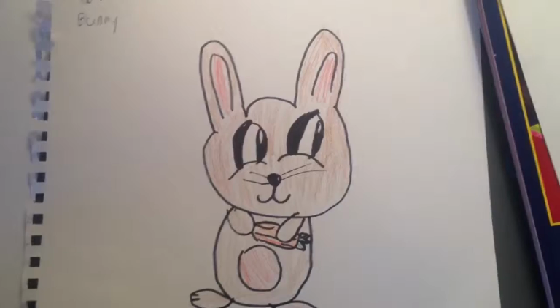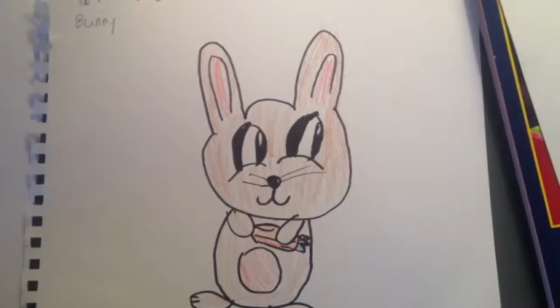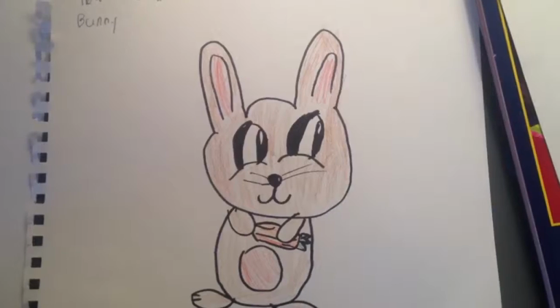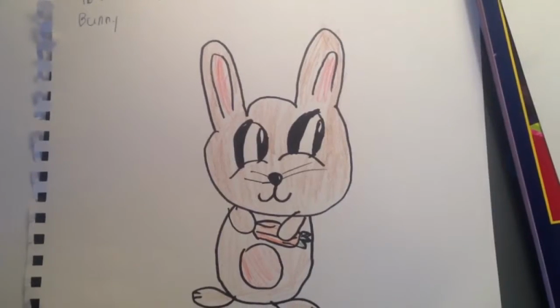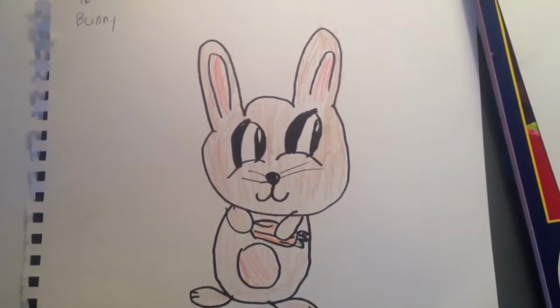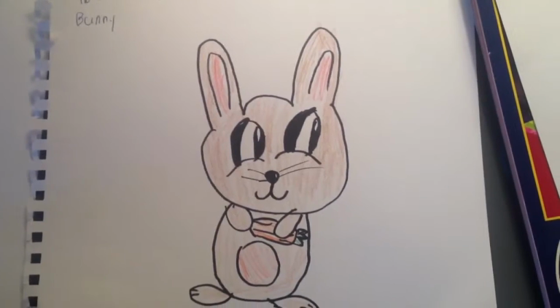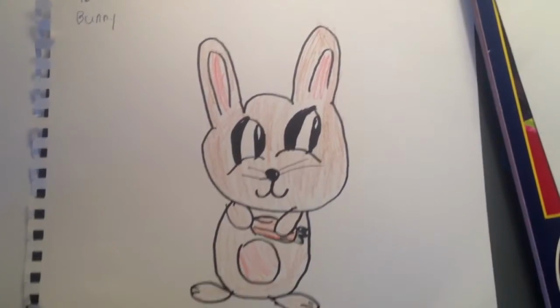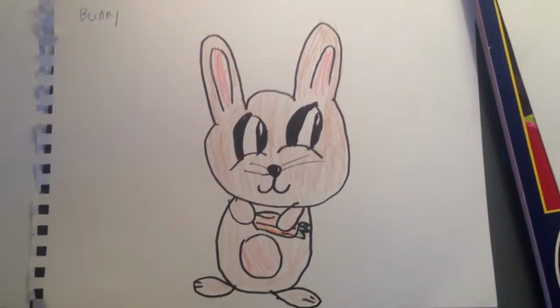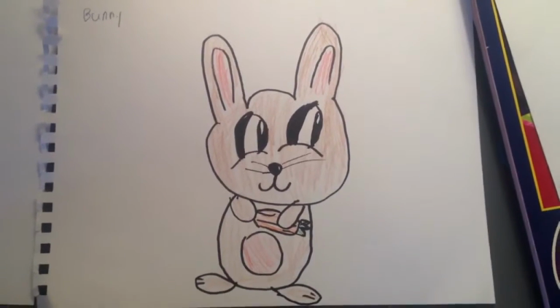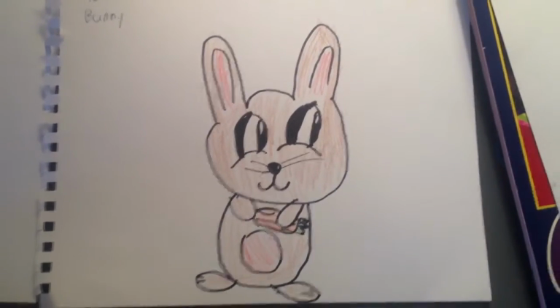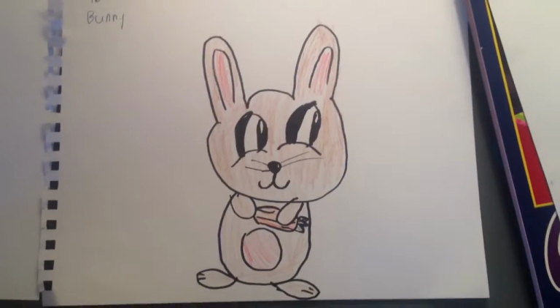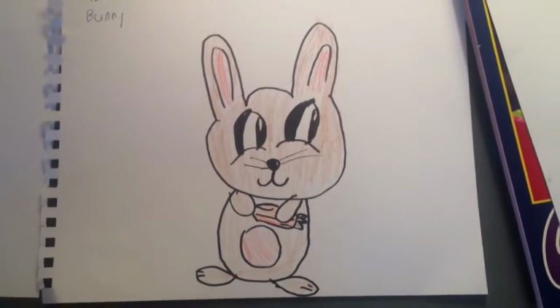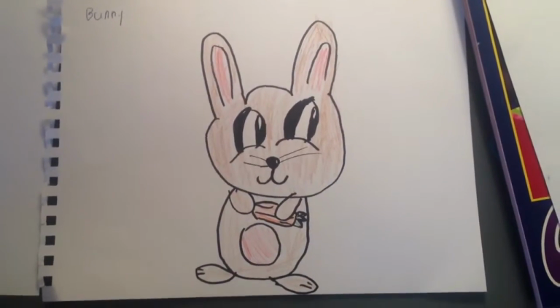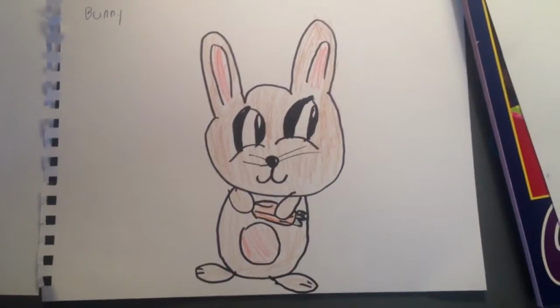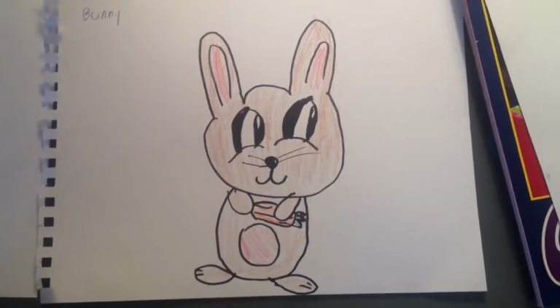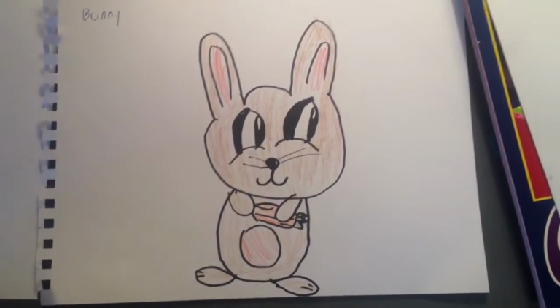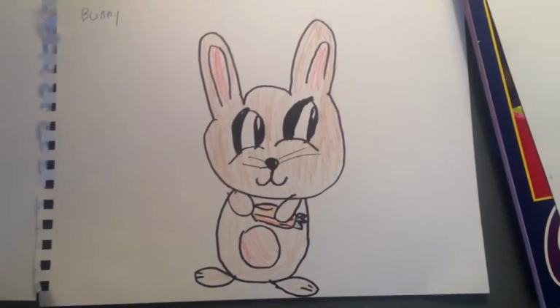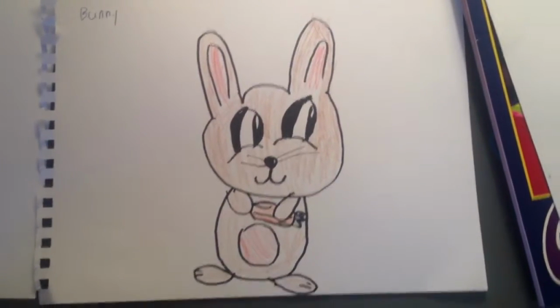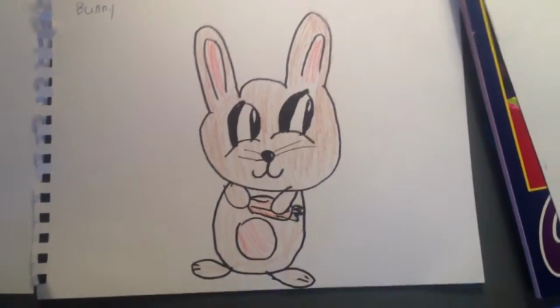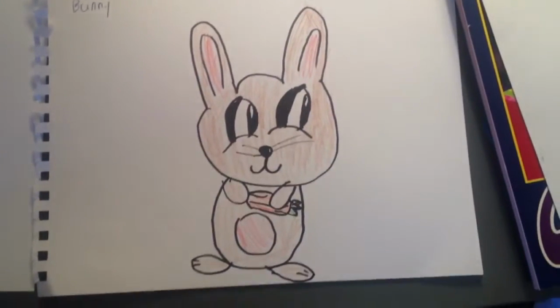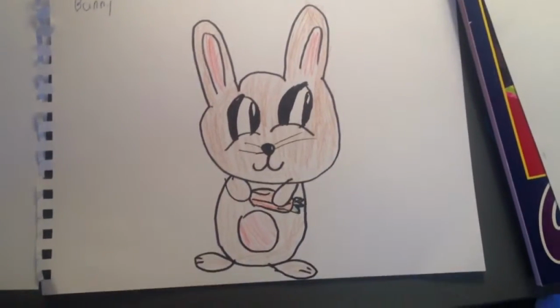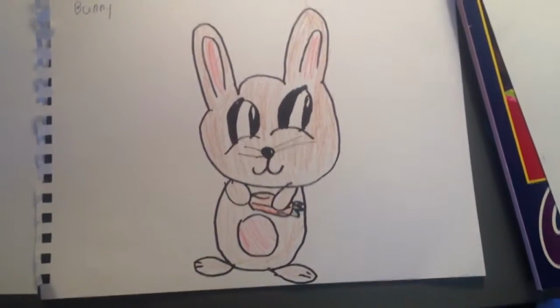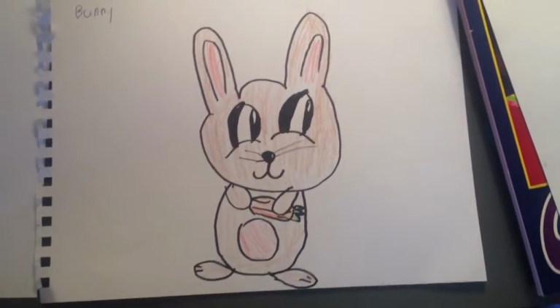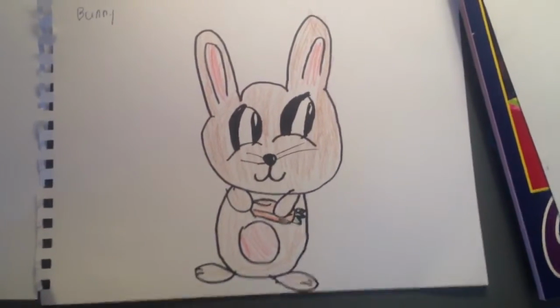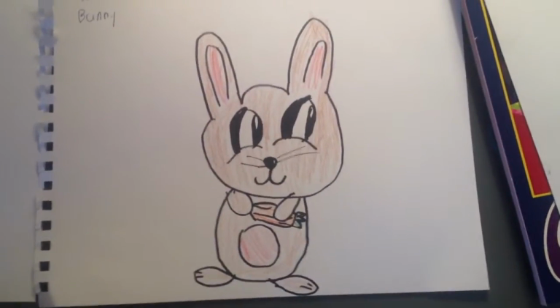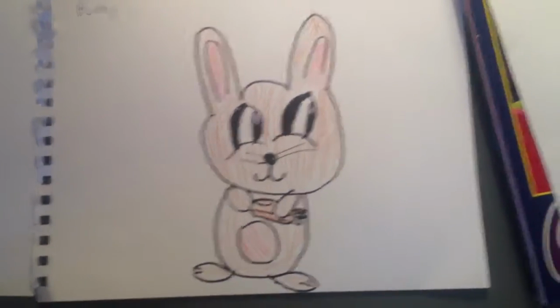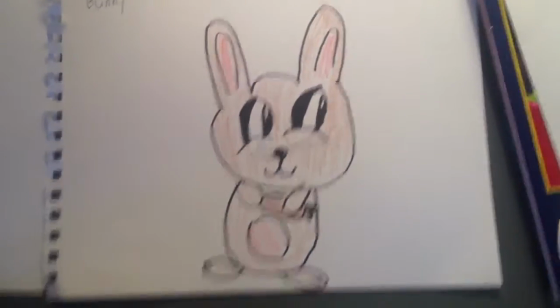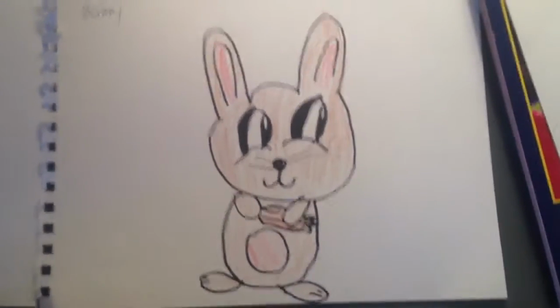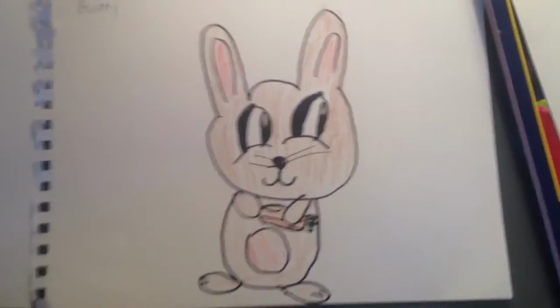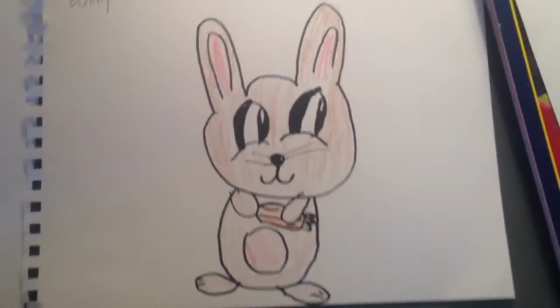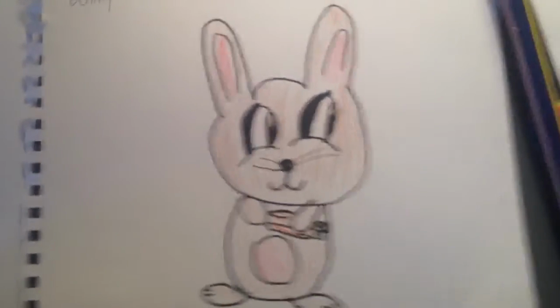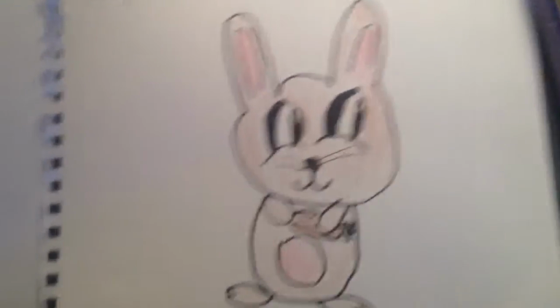Hi, my name is Hyde. Today I'm going to show you how to draw a very cute bunny.